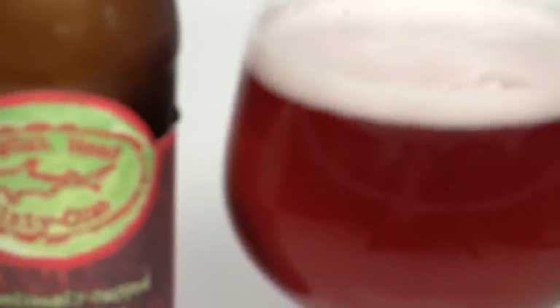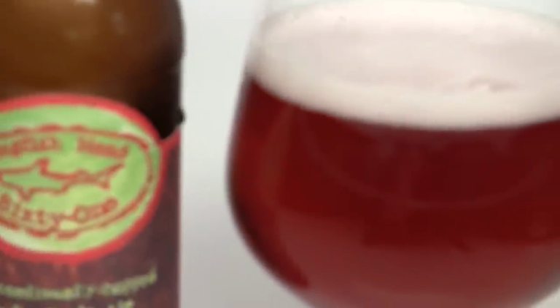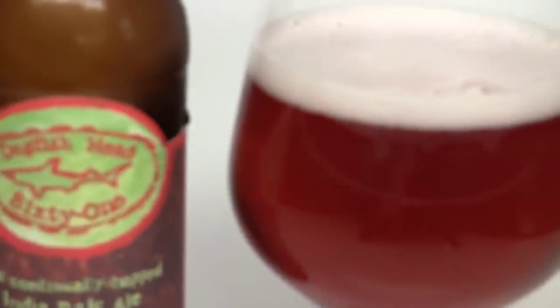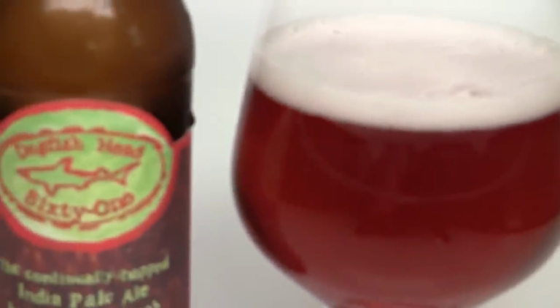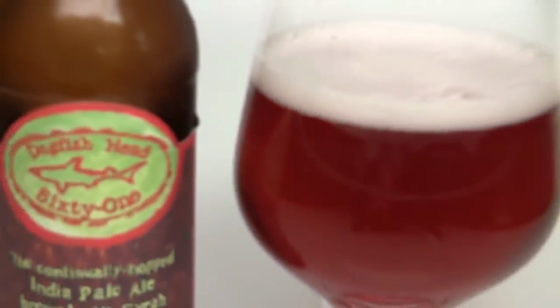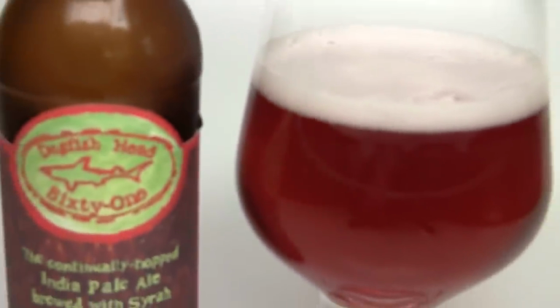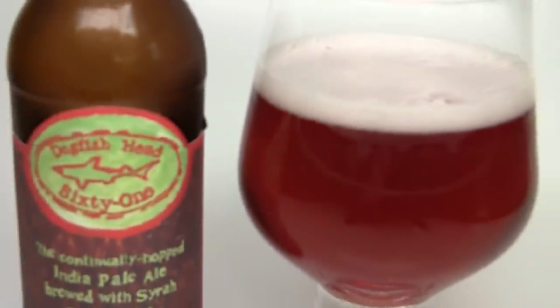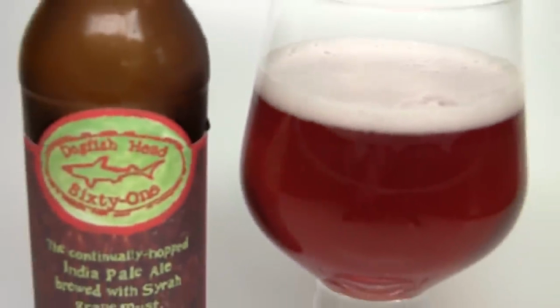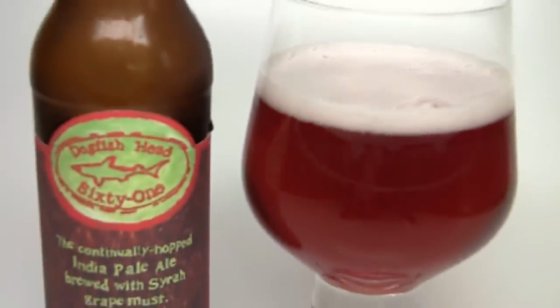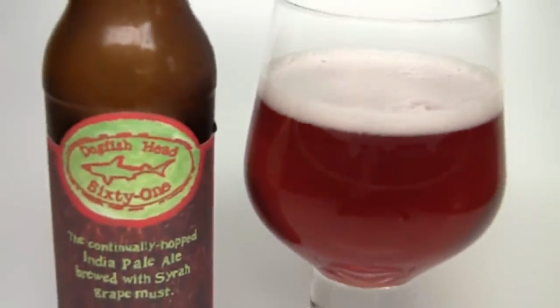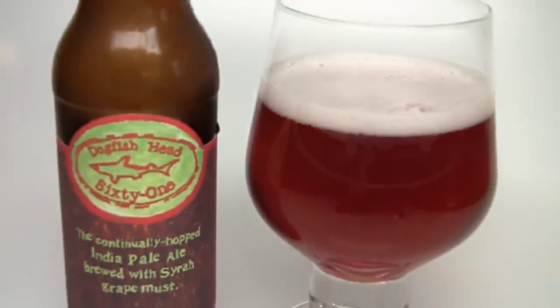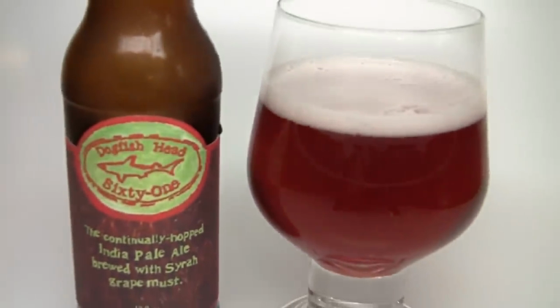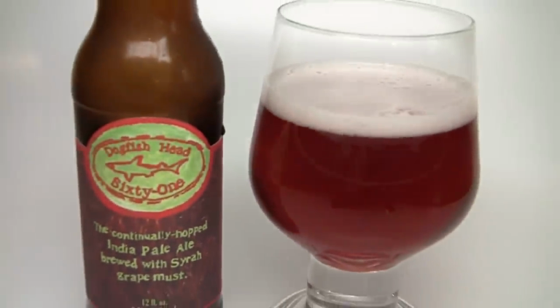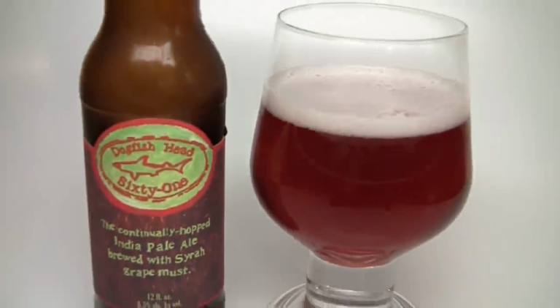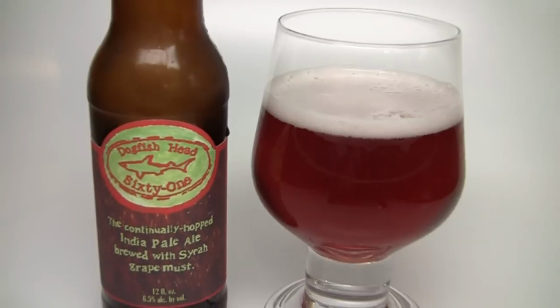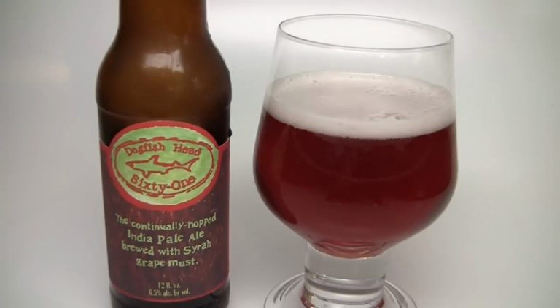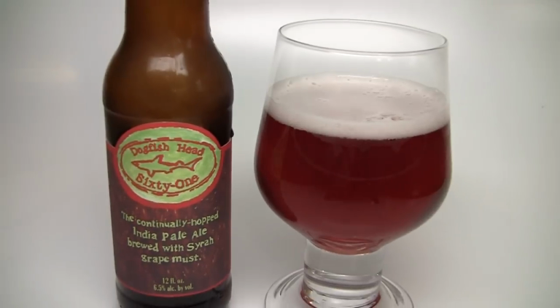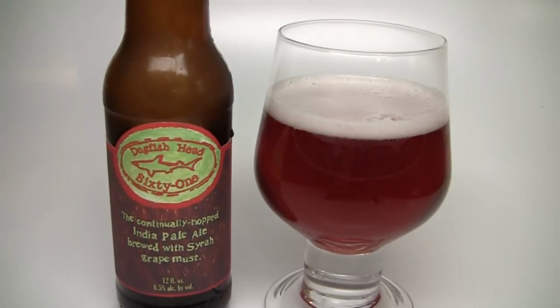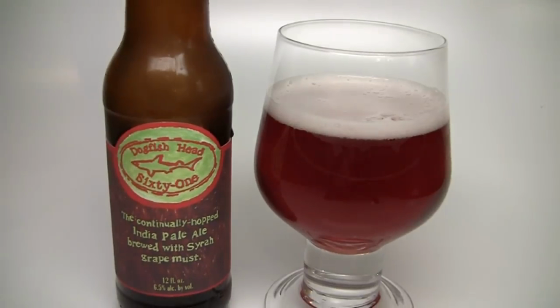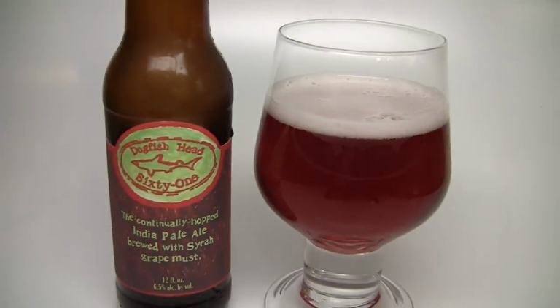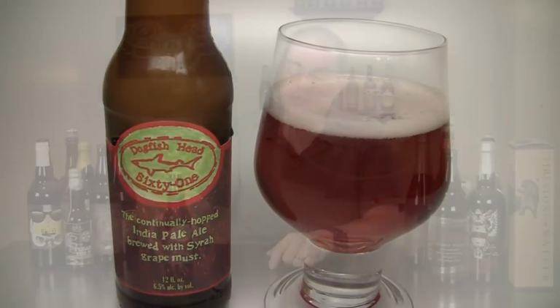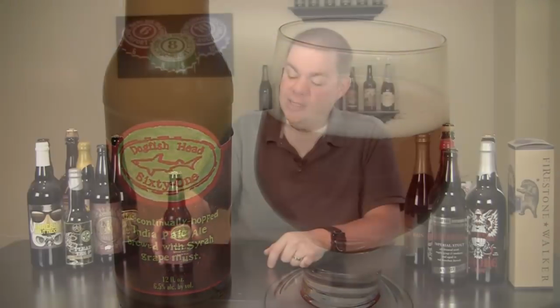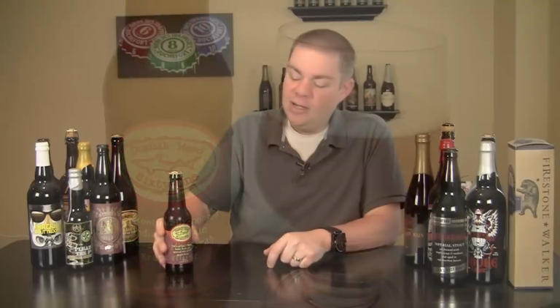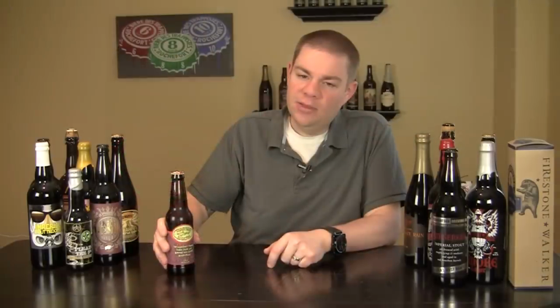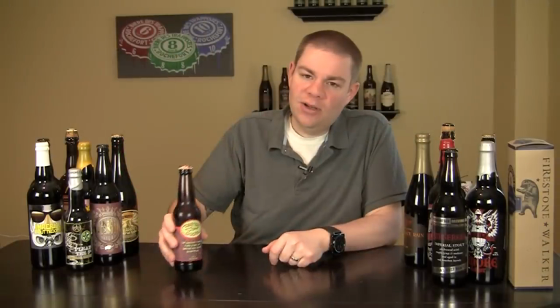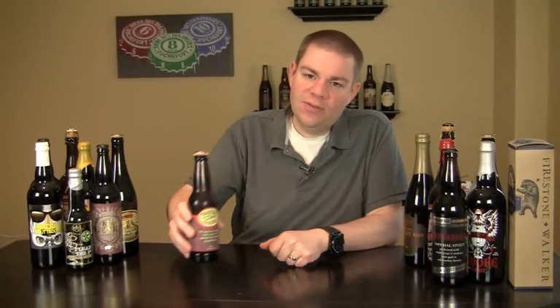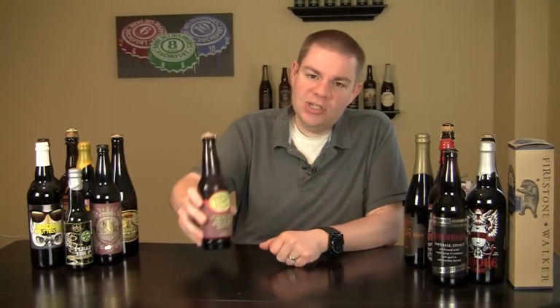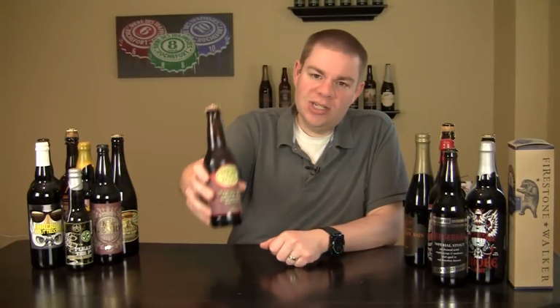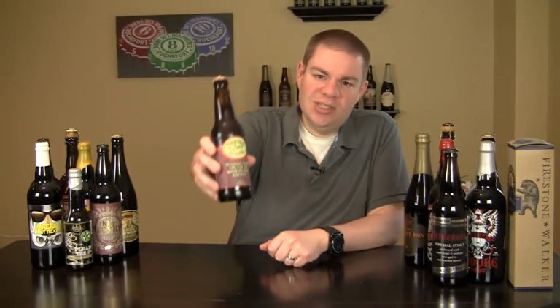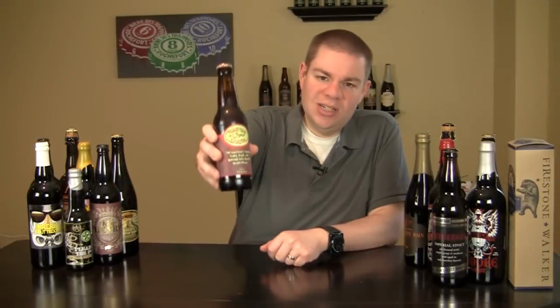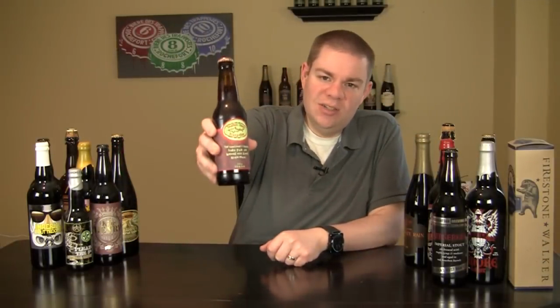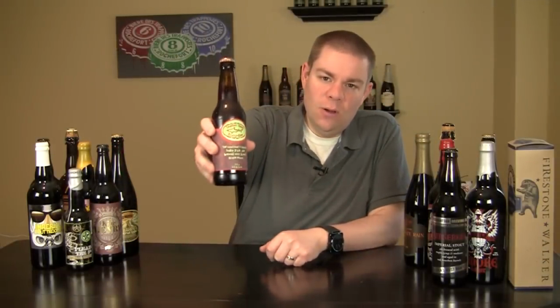Let me get this one into a glass so you guys know how it smells, tastes, and give the final verdict on the Dogfish 61.